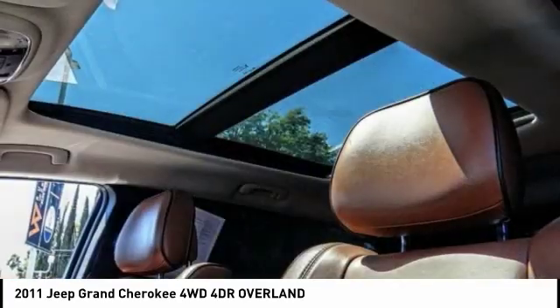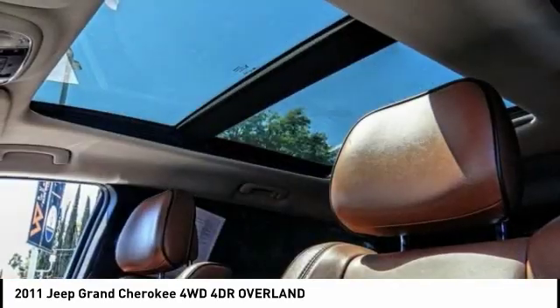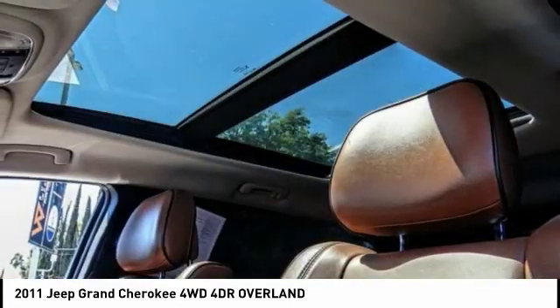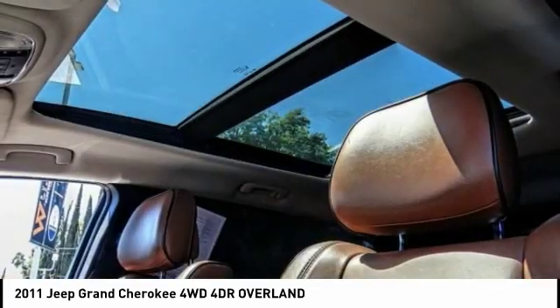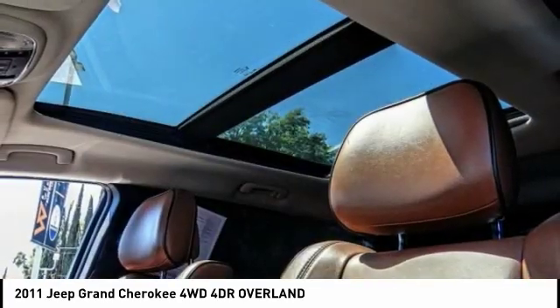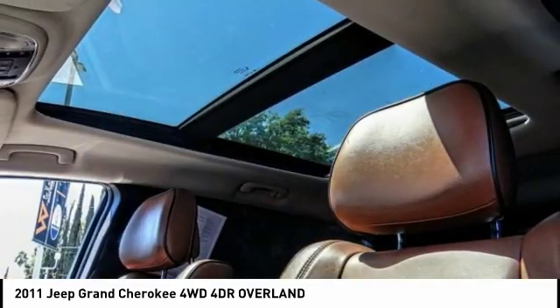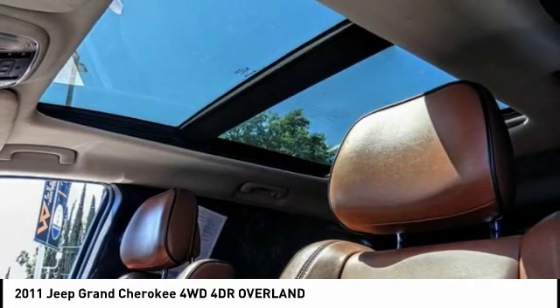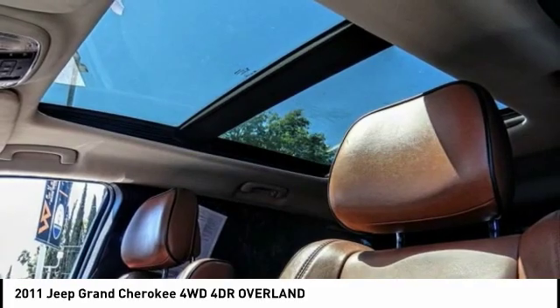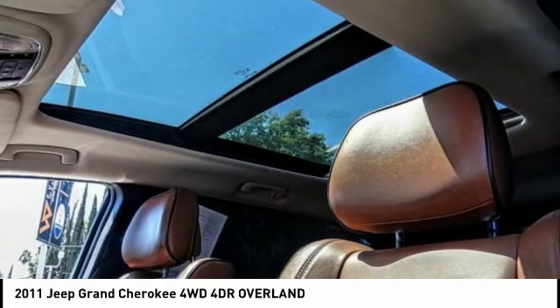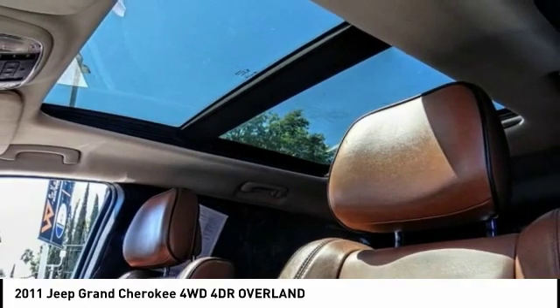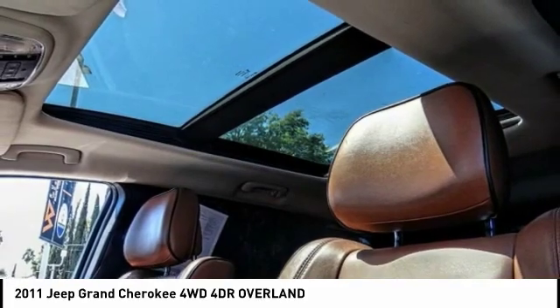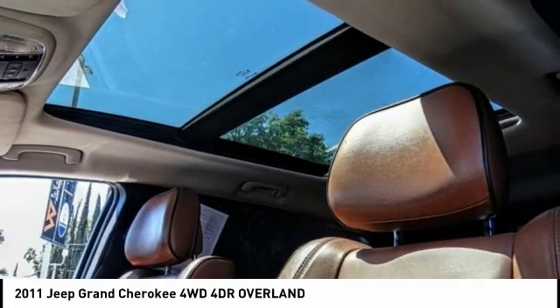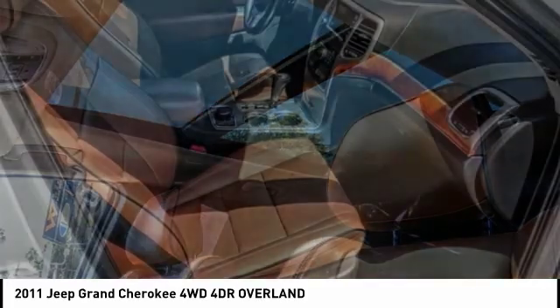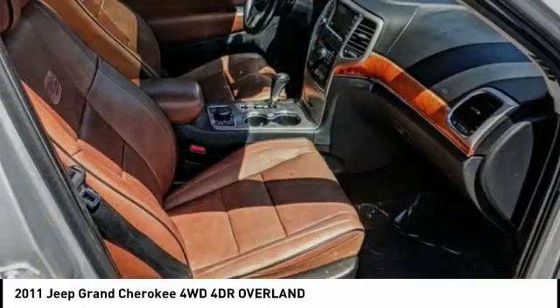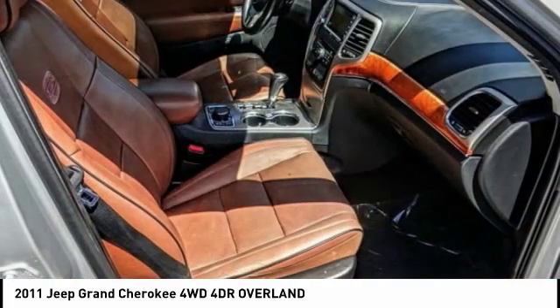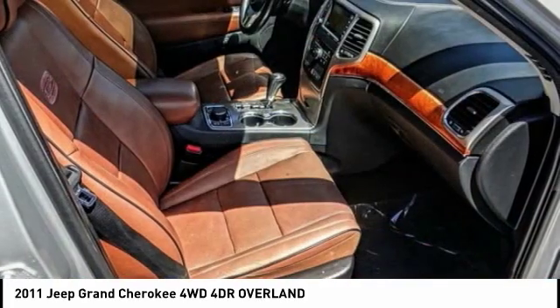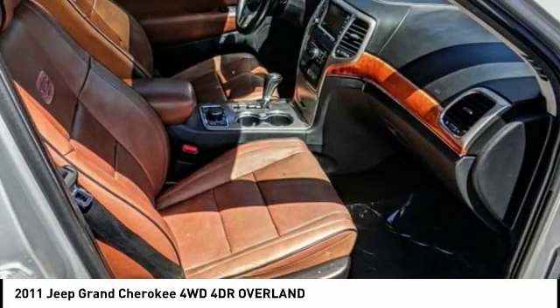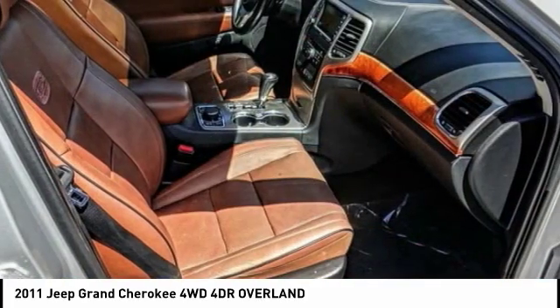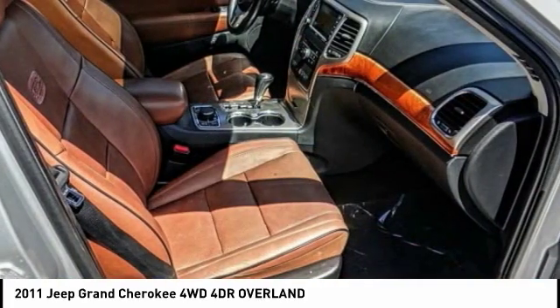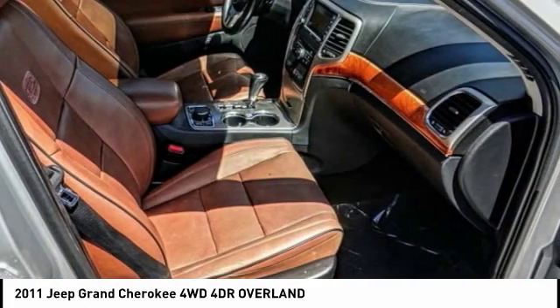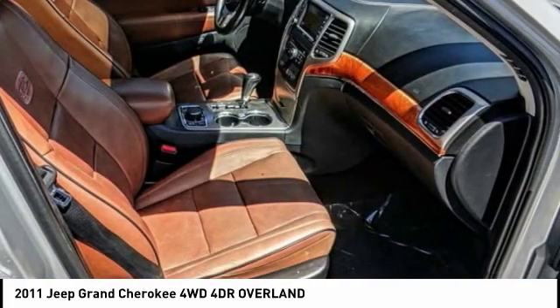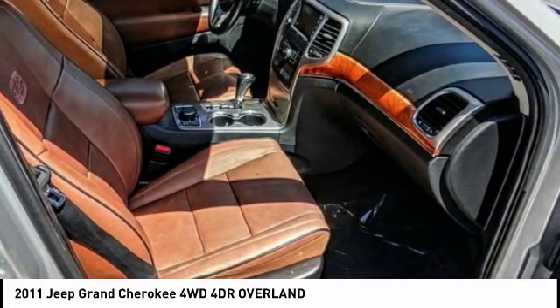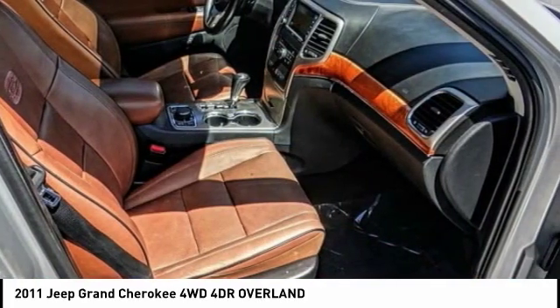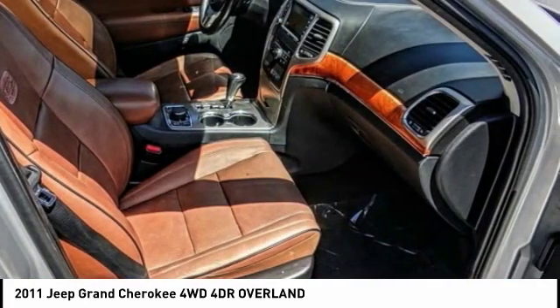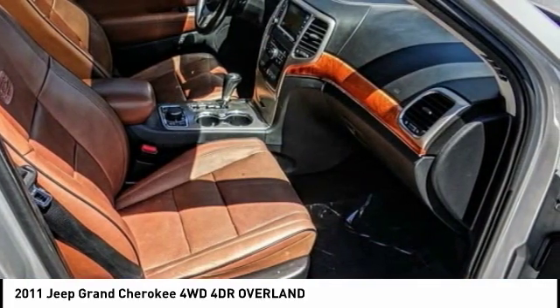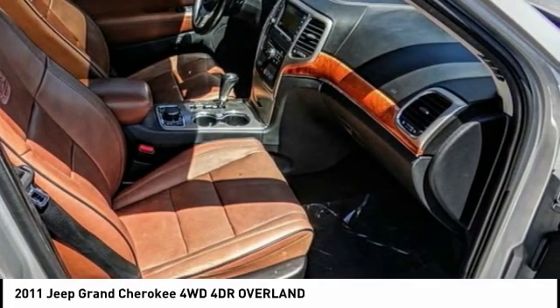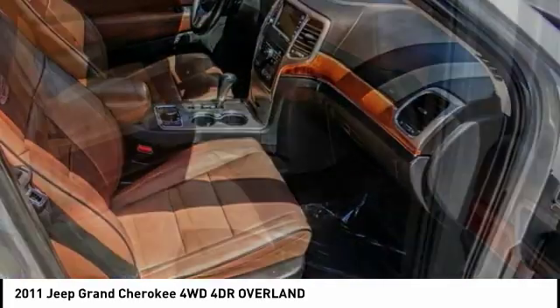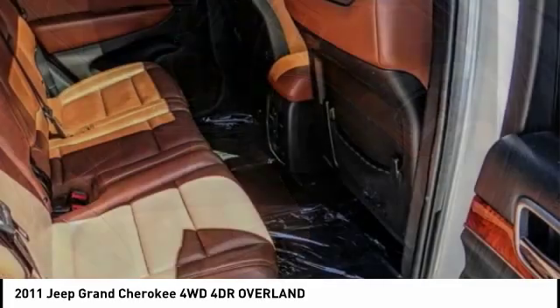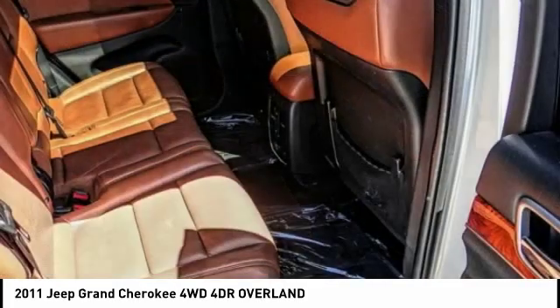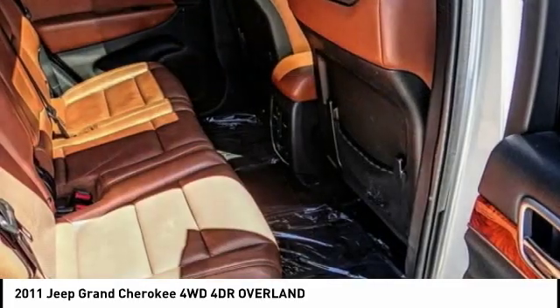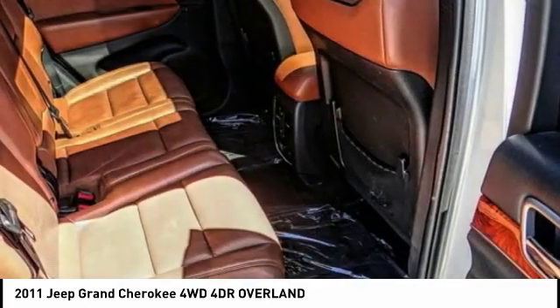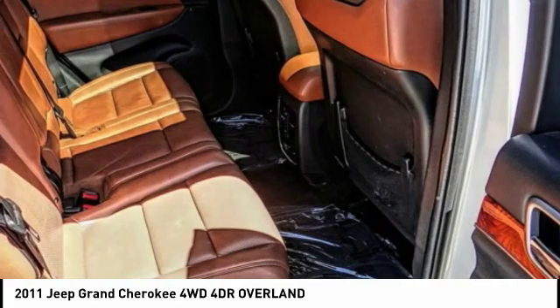Fog lights, power moonroof, trailer tow group, ventilated front seats. Come take a test drive today.